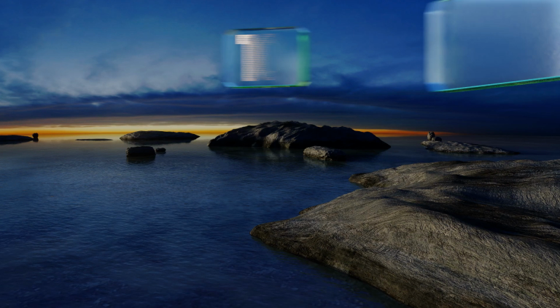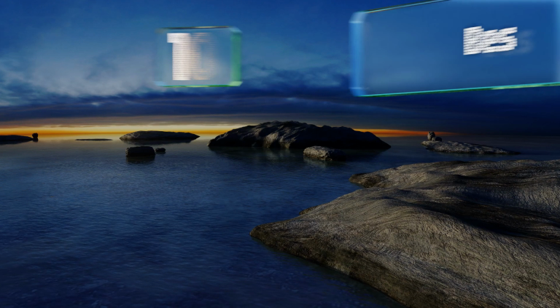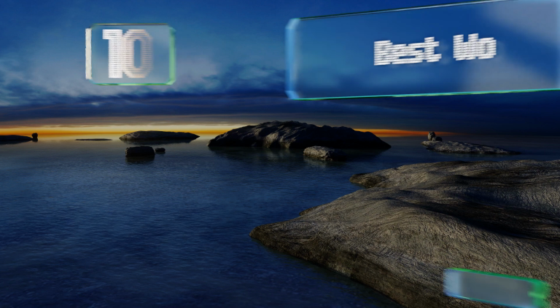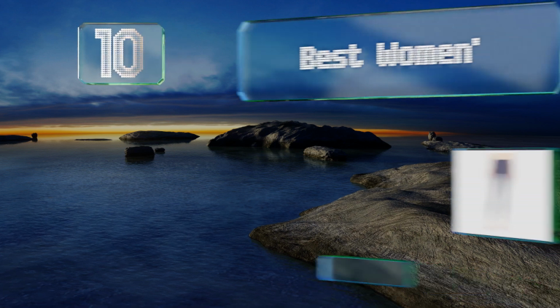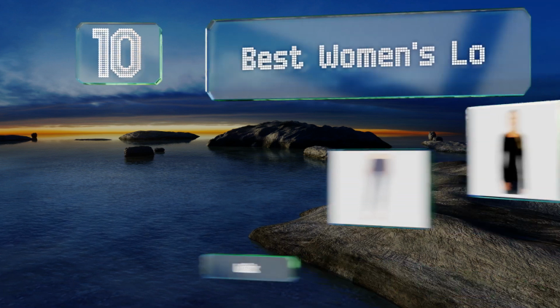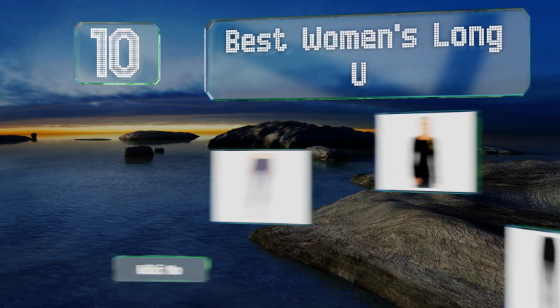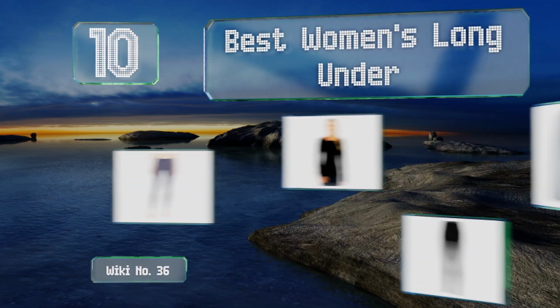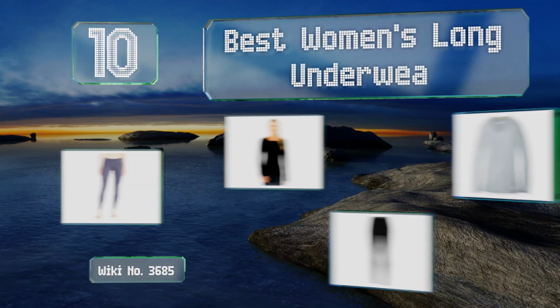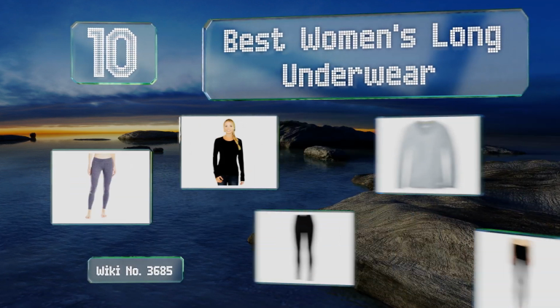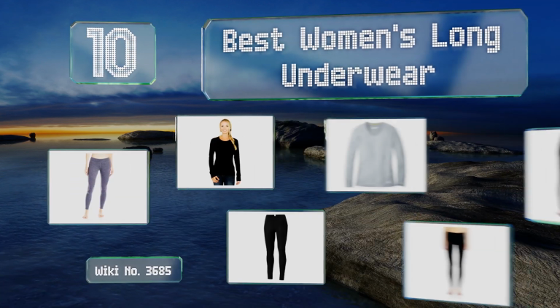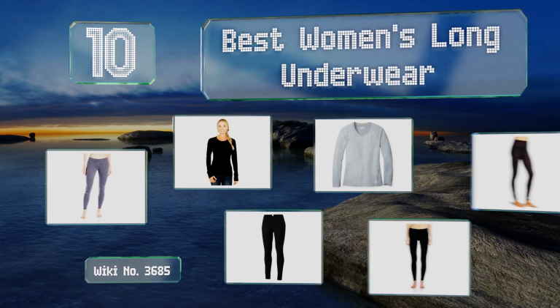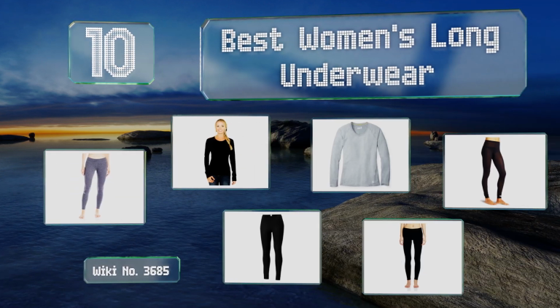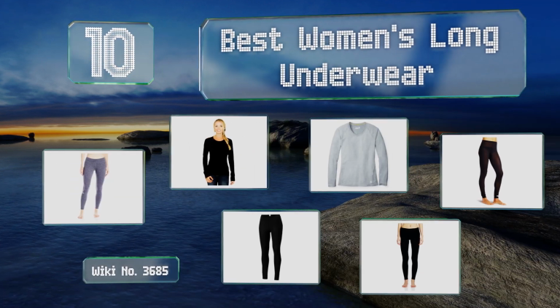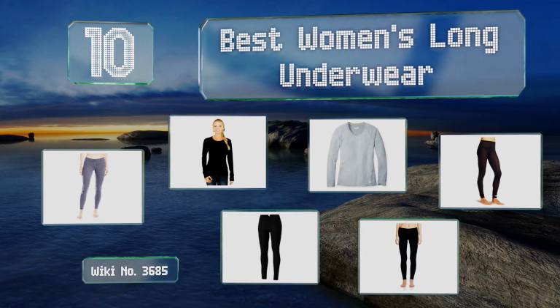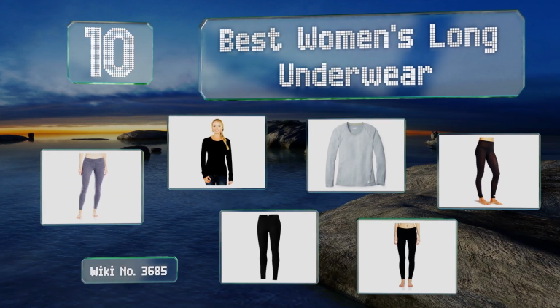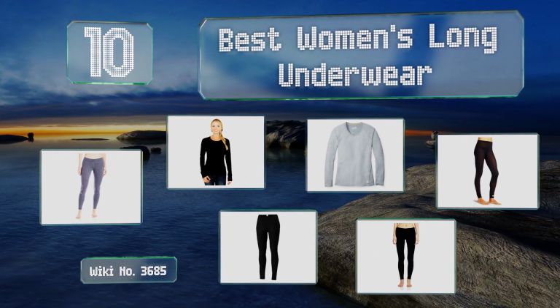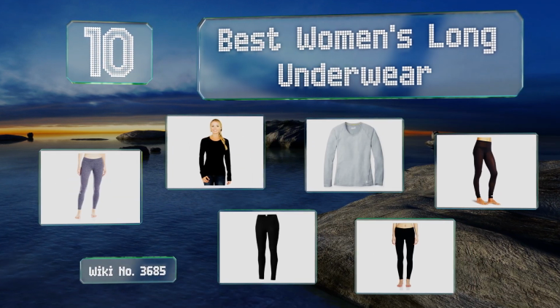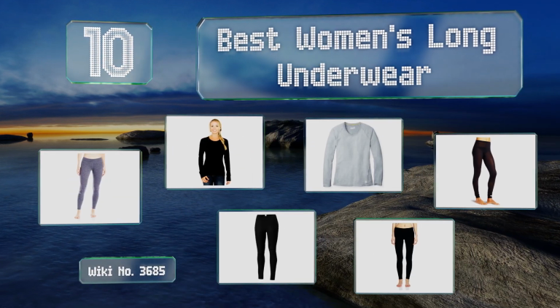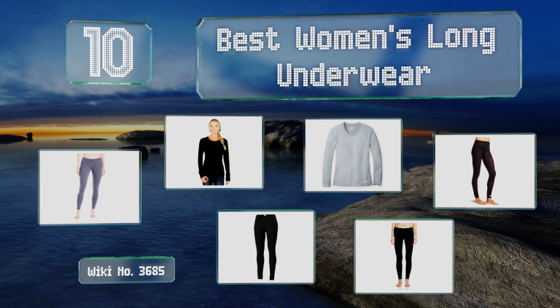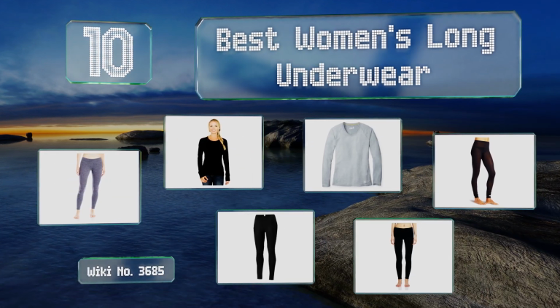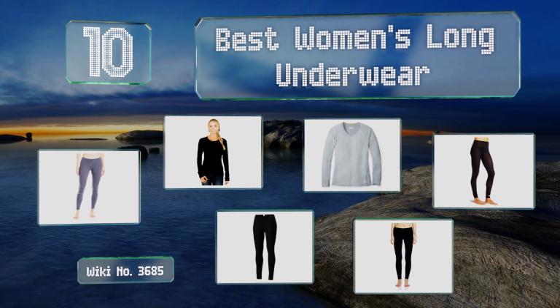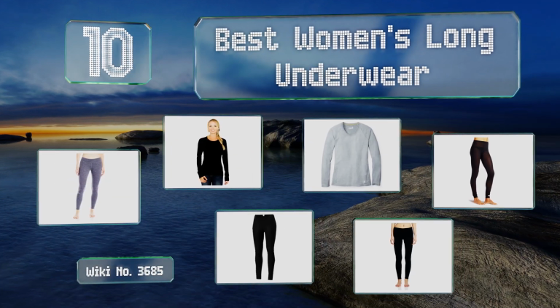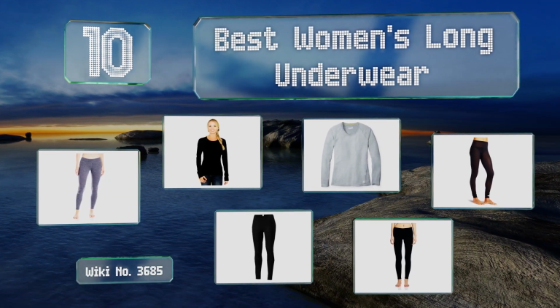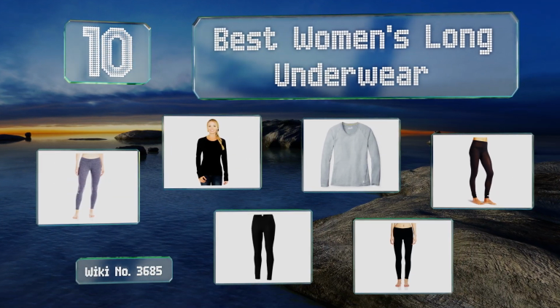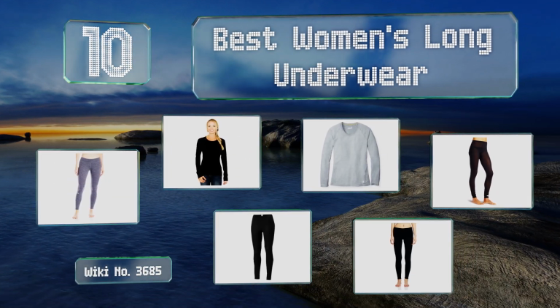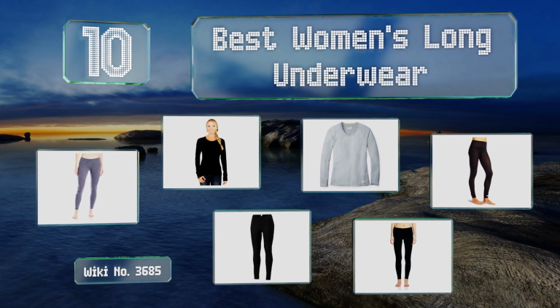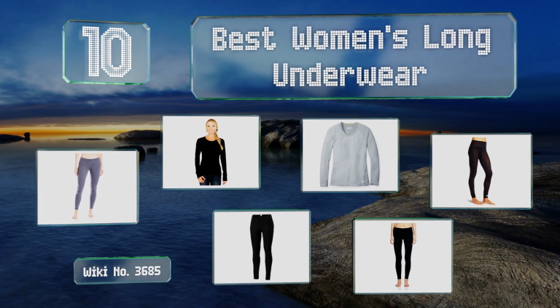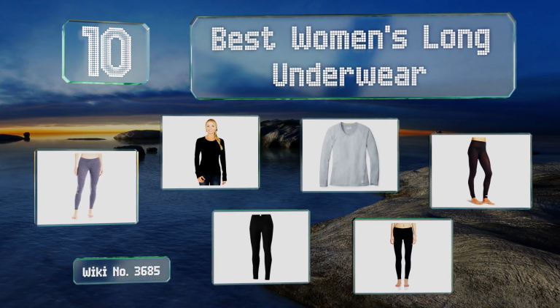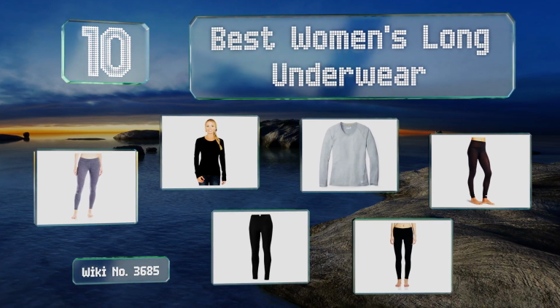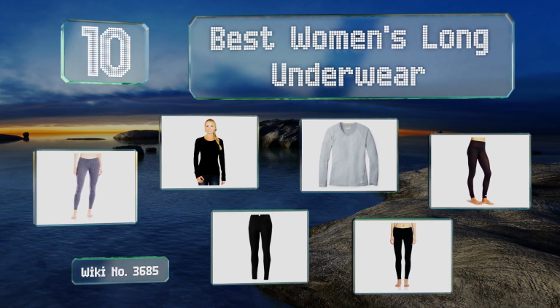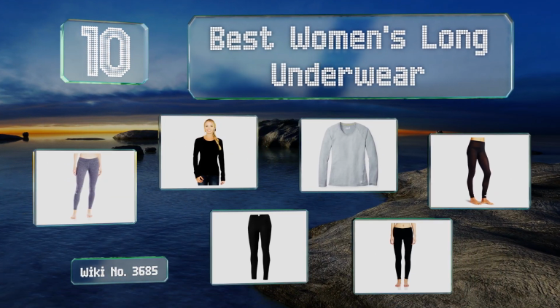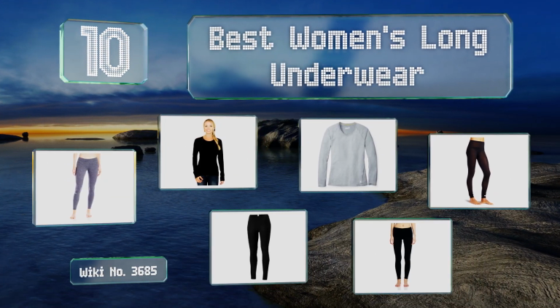EasyVid presents the 10 best women's long underwear. Let's get started with the list.